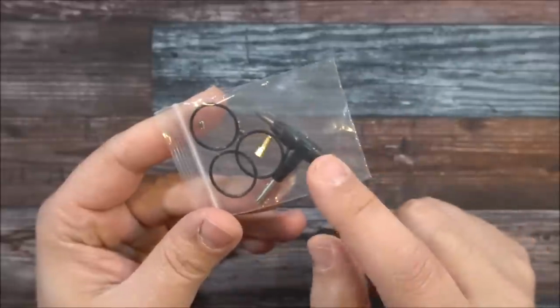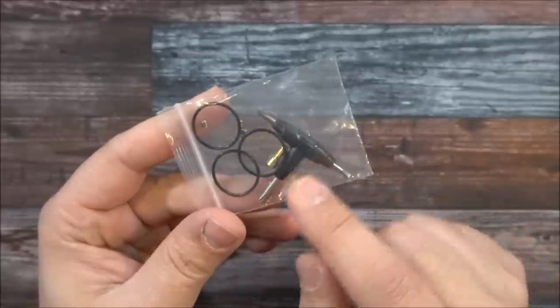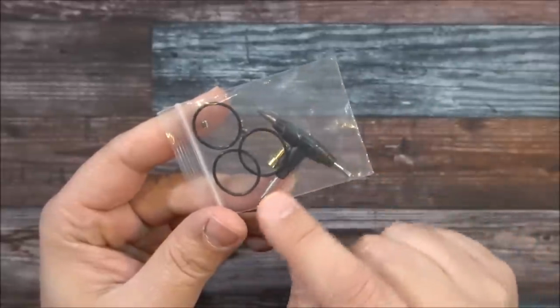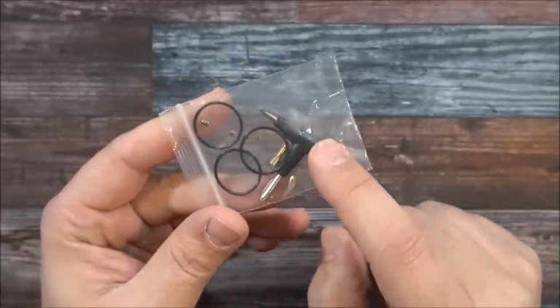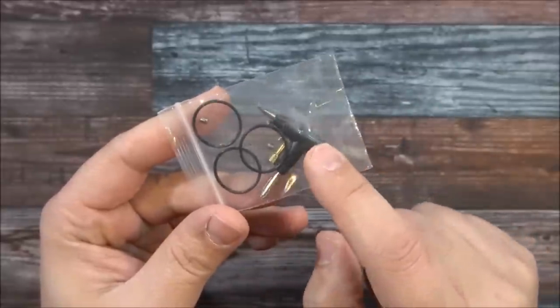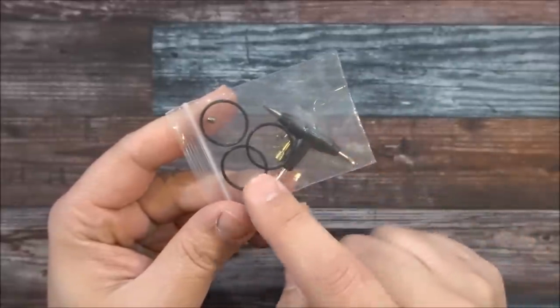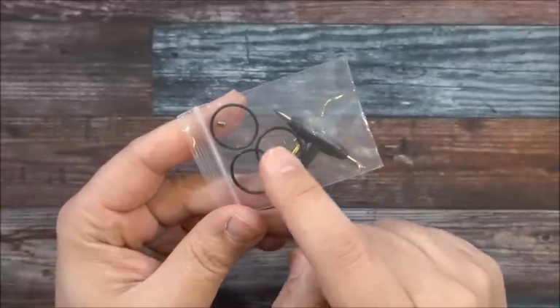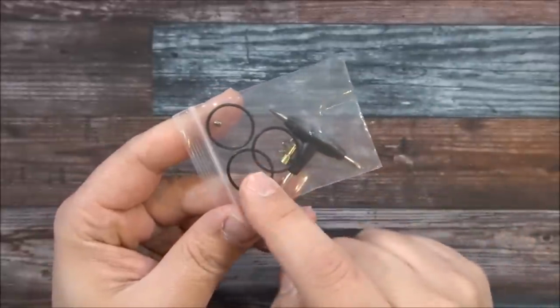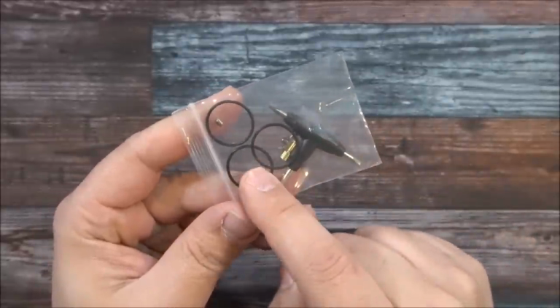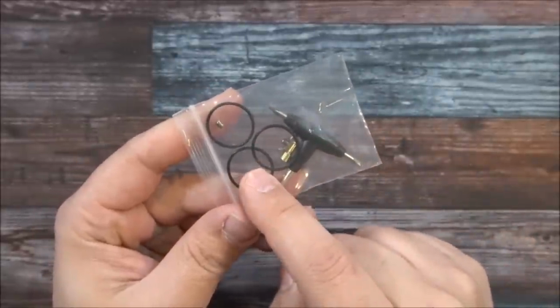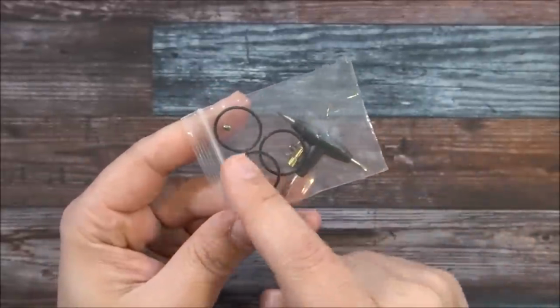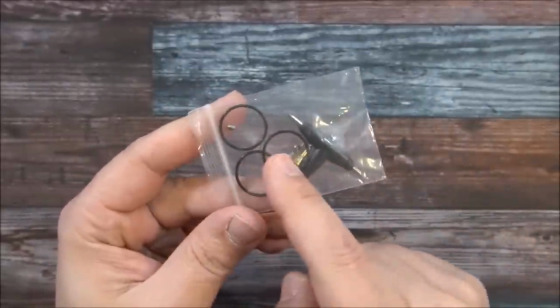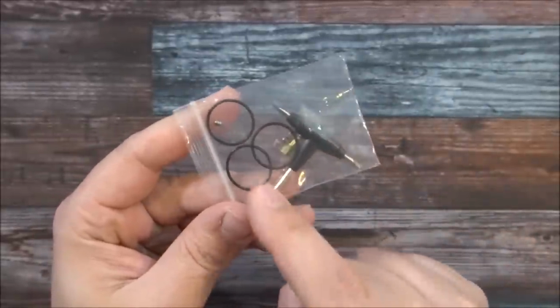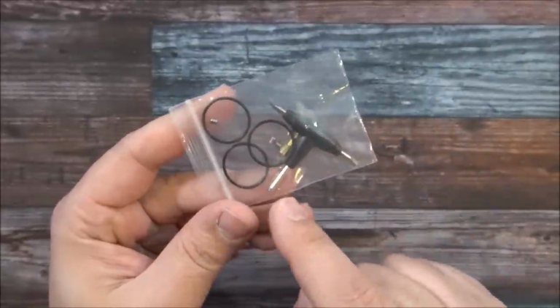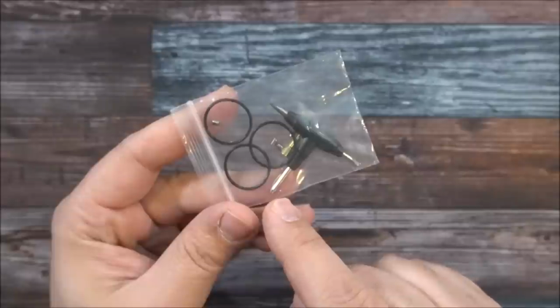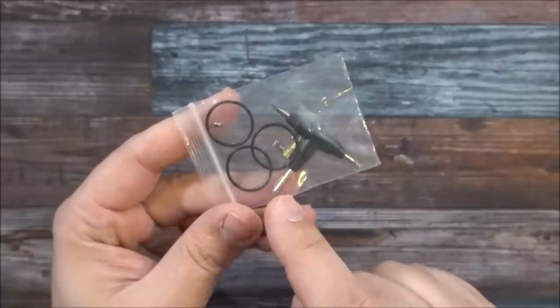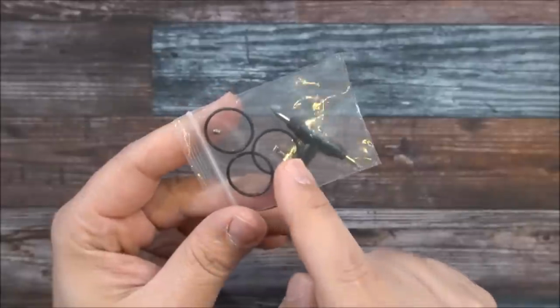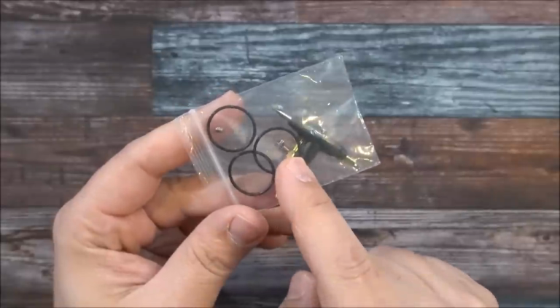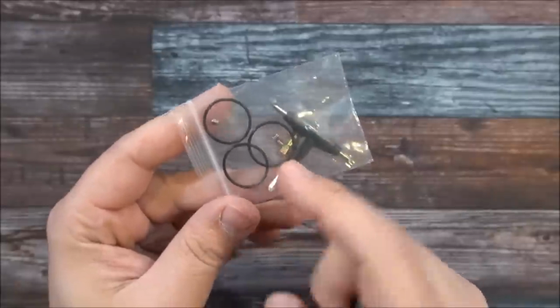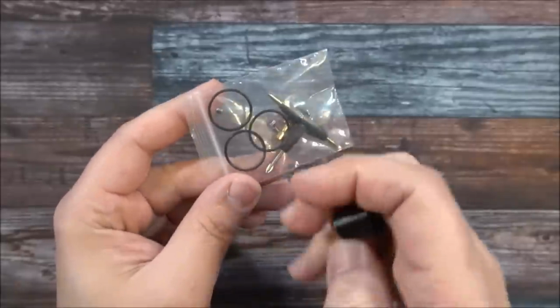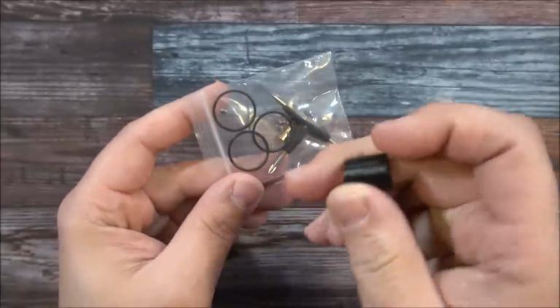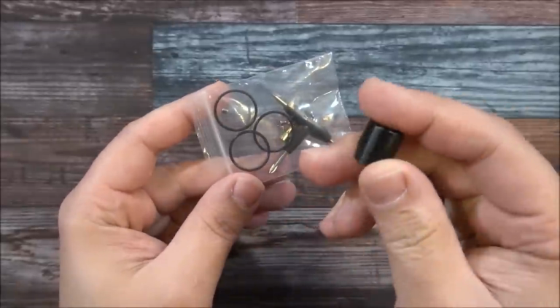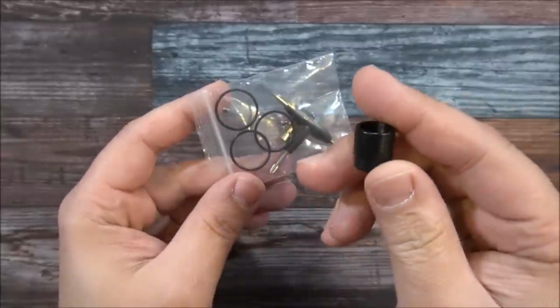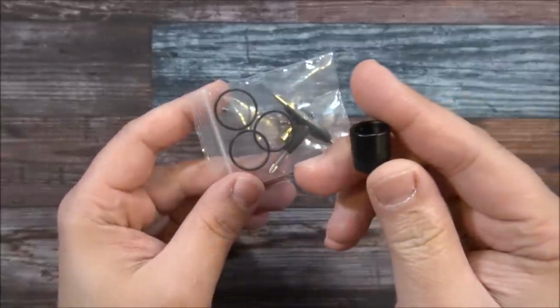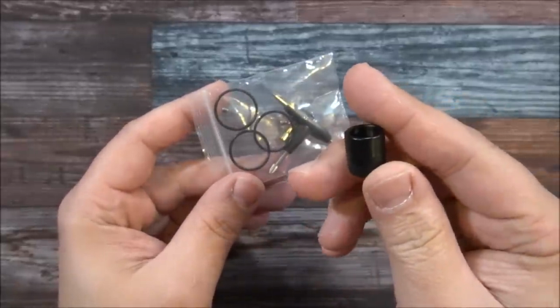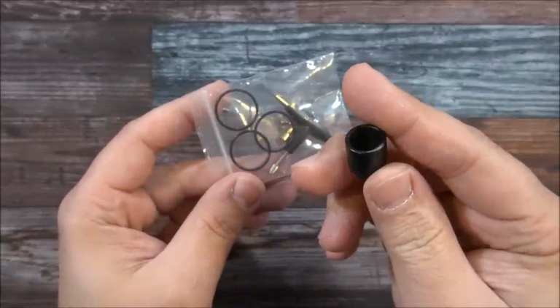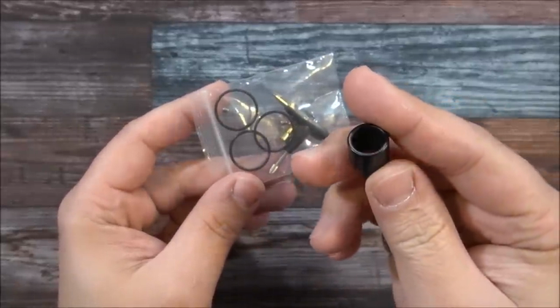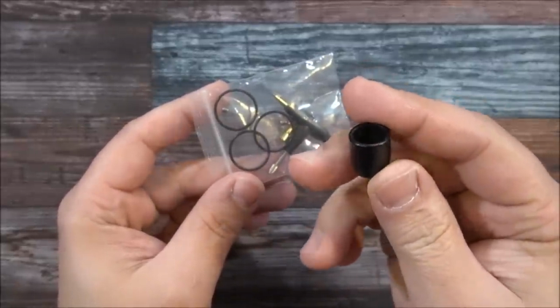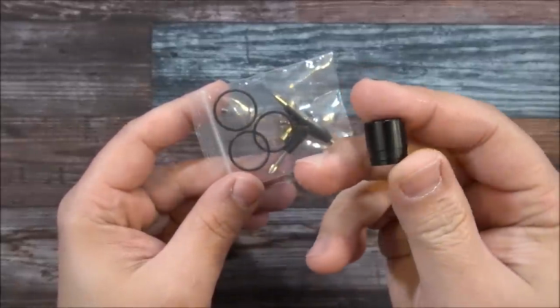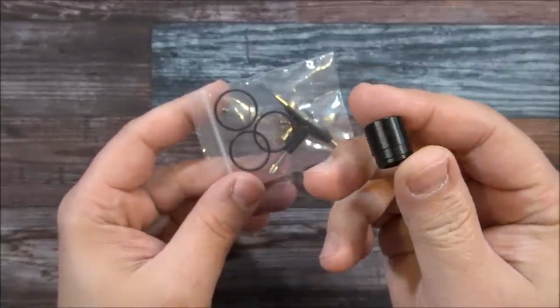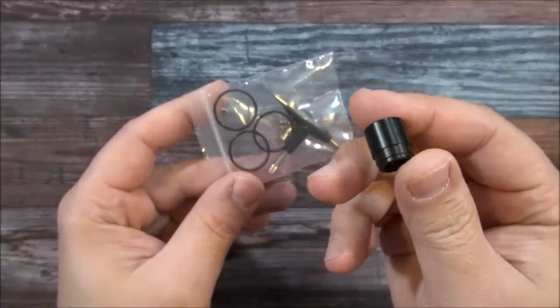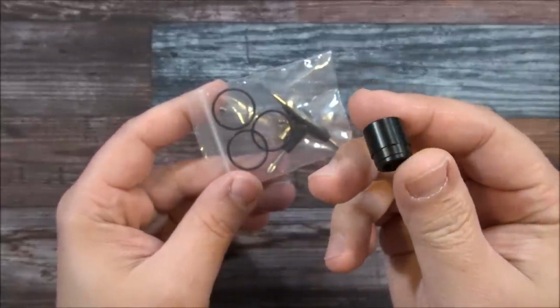Here's the packaging. The Poison RDA by Damselfly — inside the packaging you get a tri-tool, extra O-rings, post screws, squonk pin, and you also get an 810 drip tip.